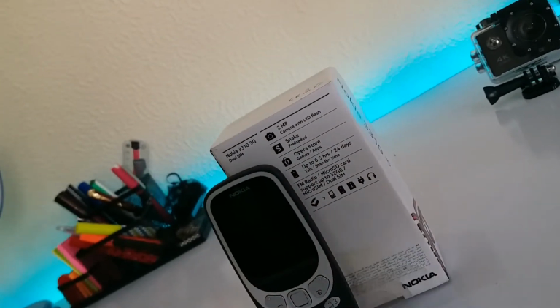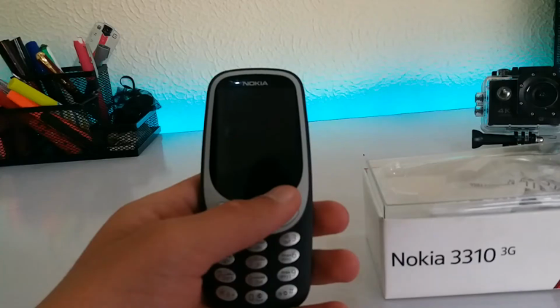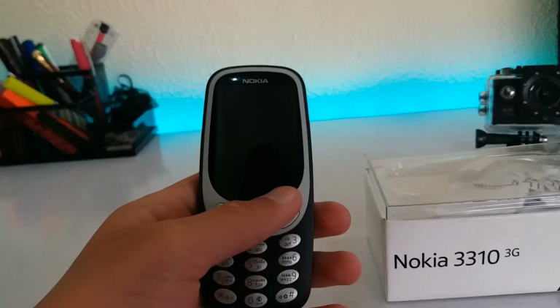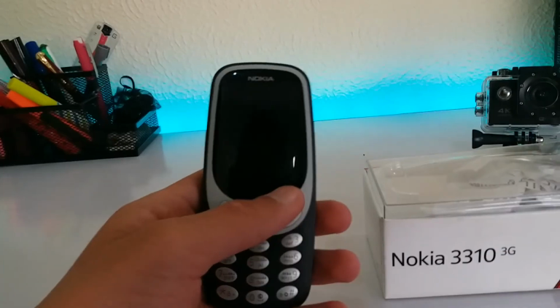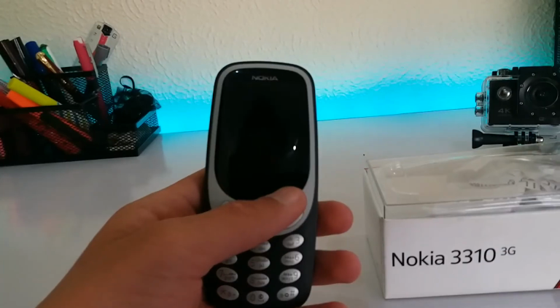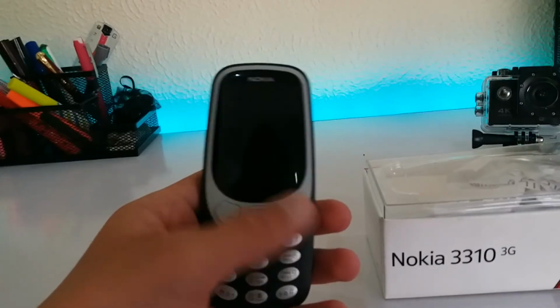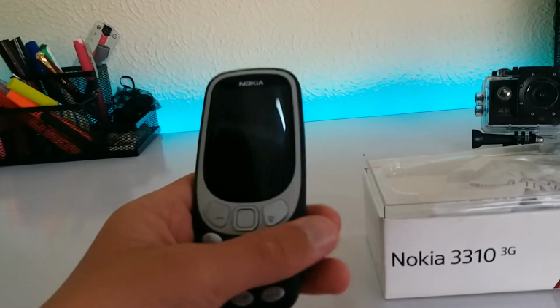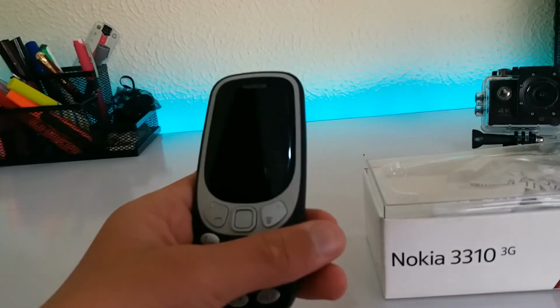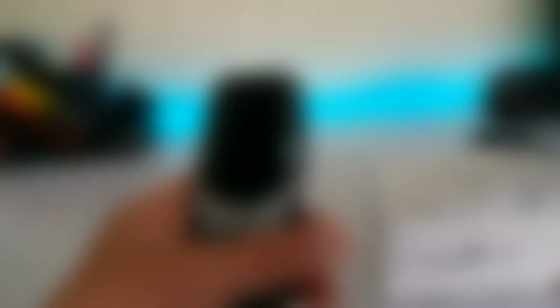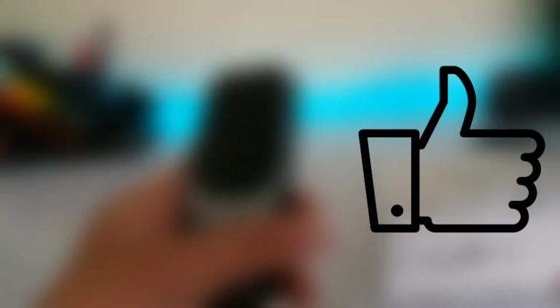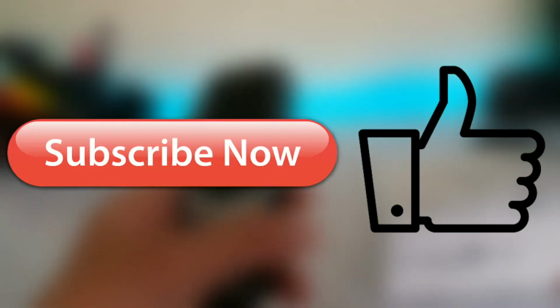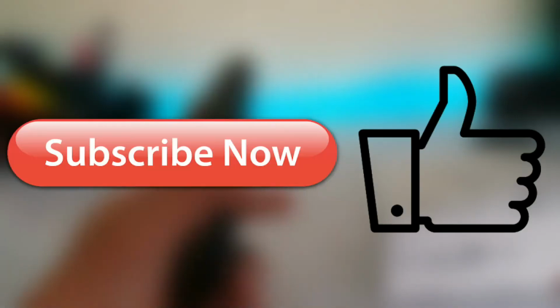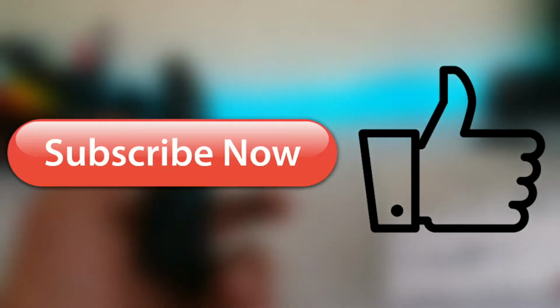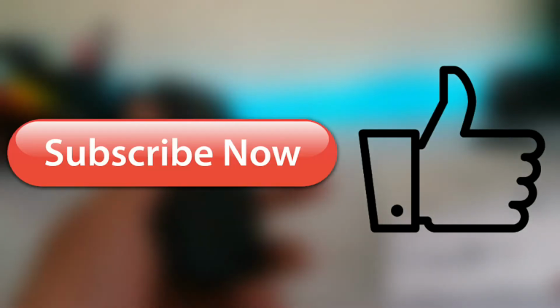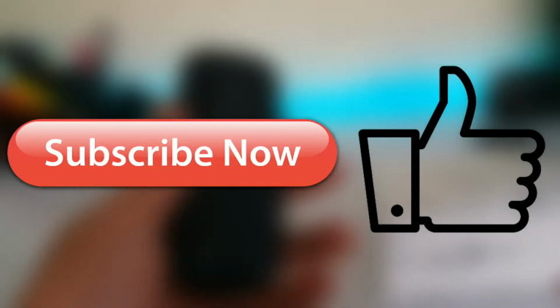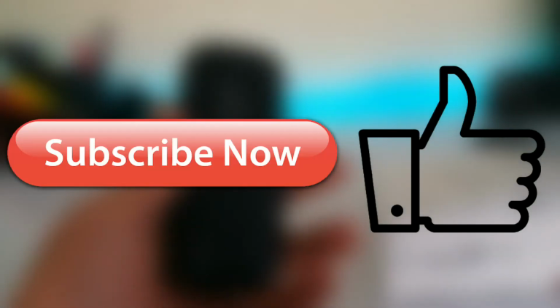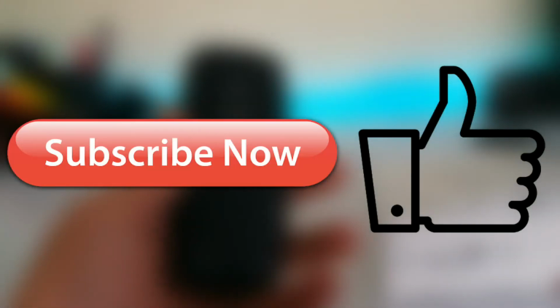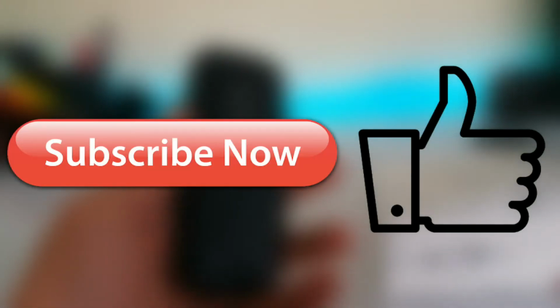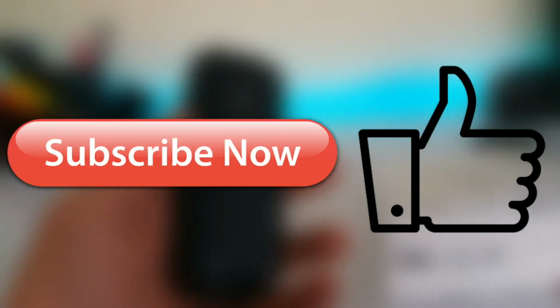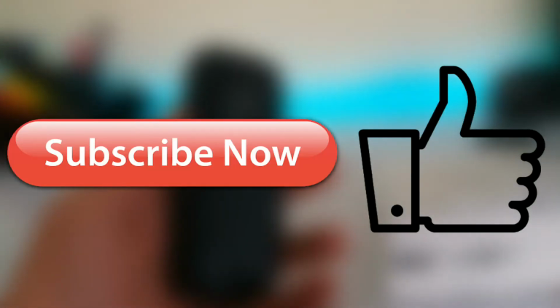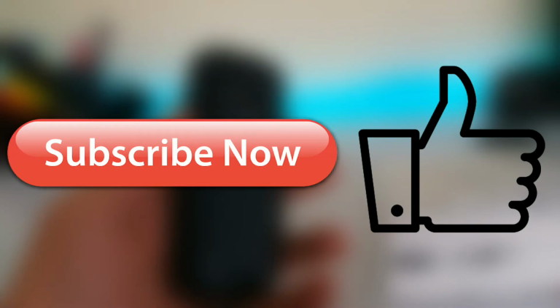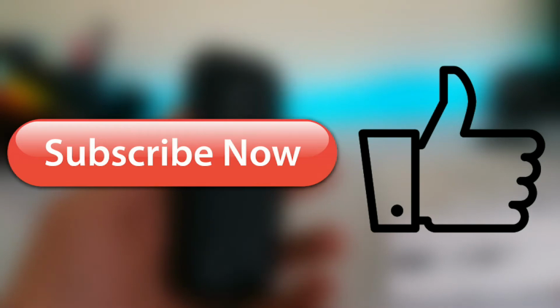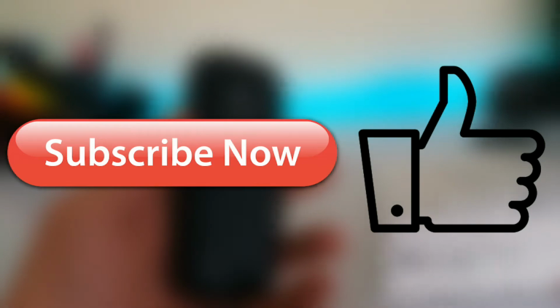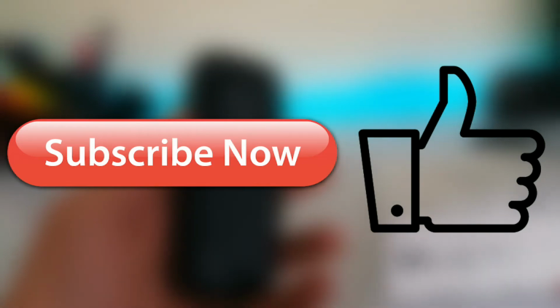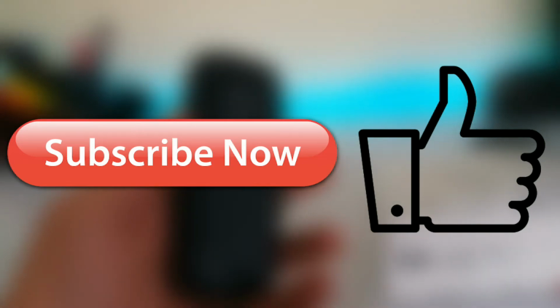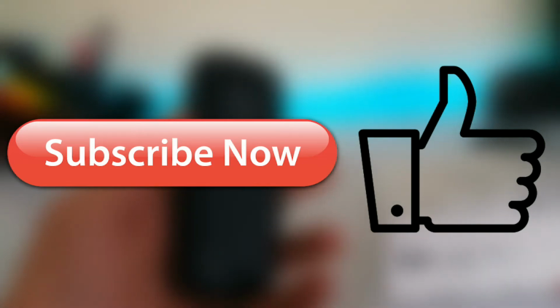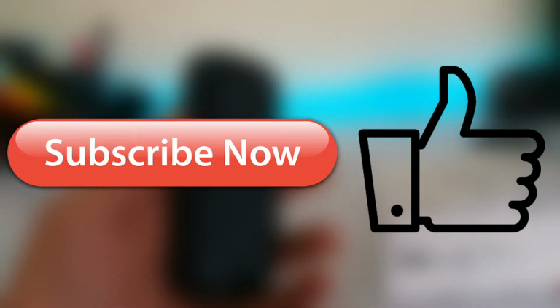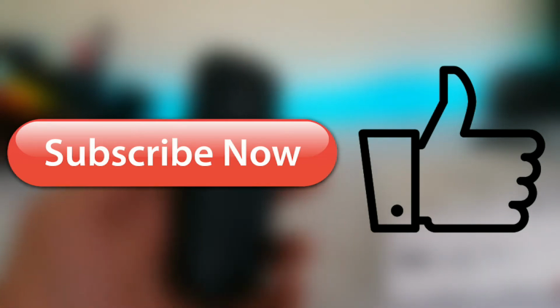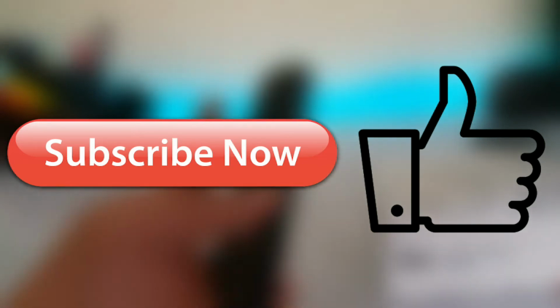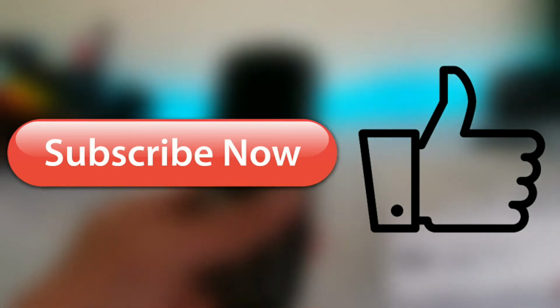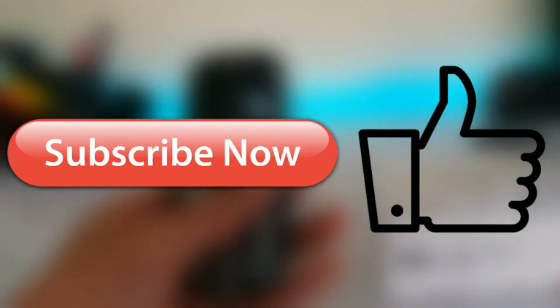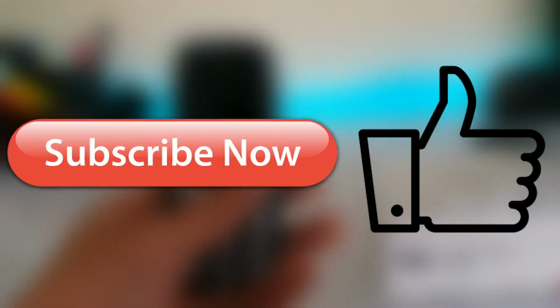So guys, this is it for the video. Hope you all enjoyed it, and if you did, don't forget to drop a like and subscribe to the channel.